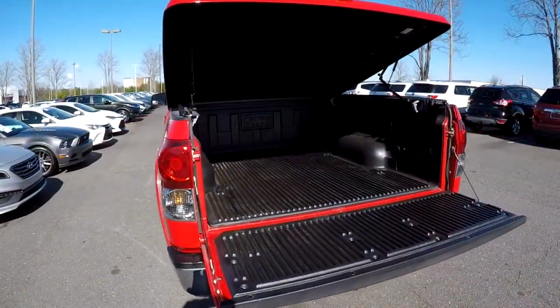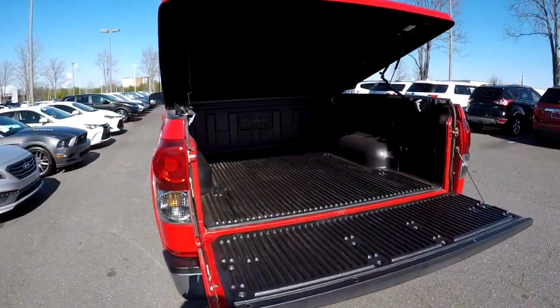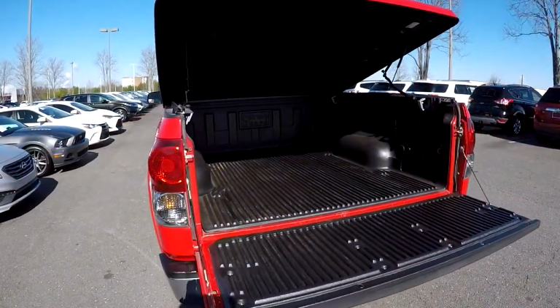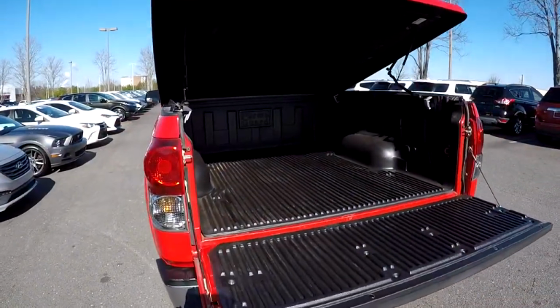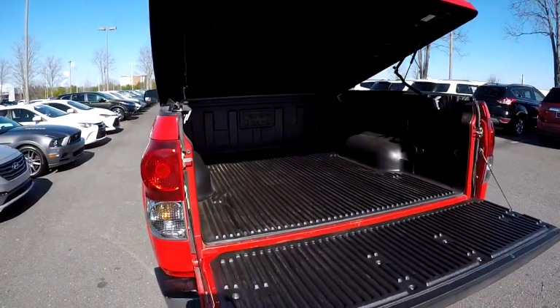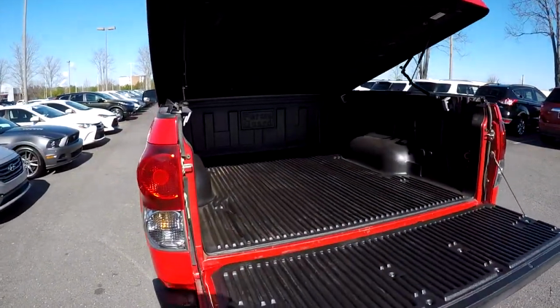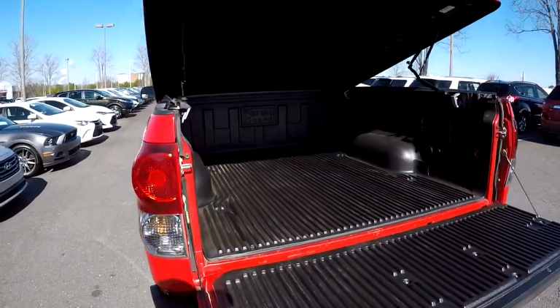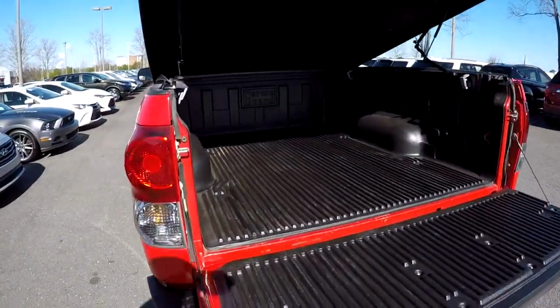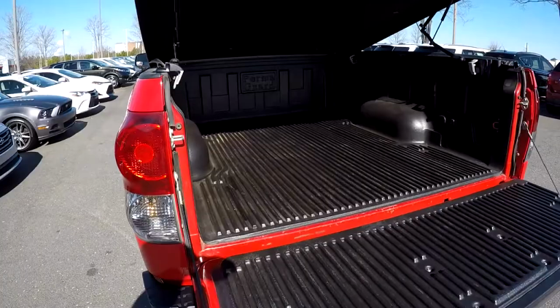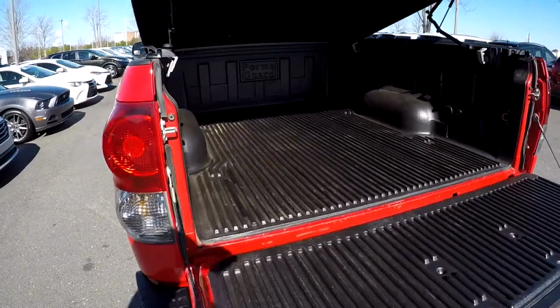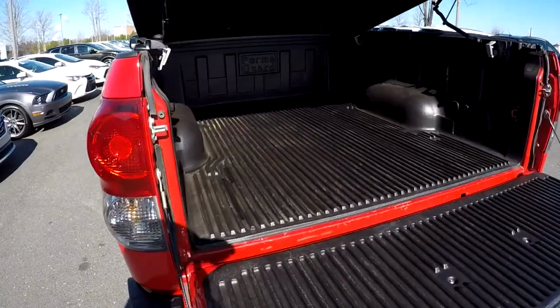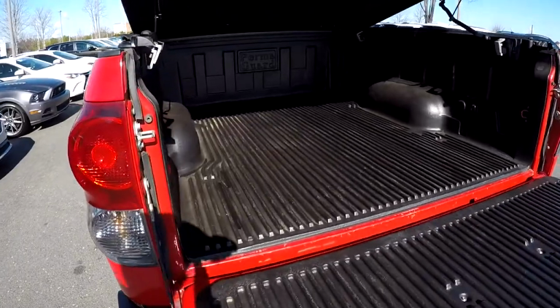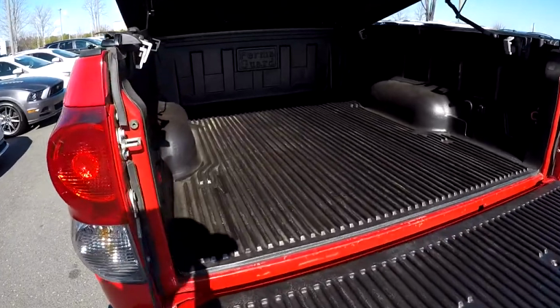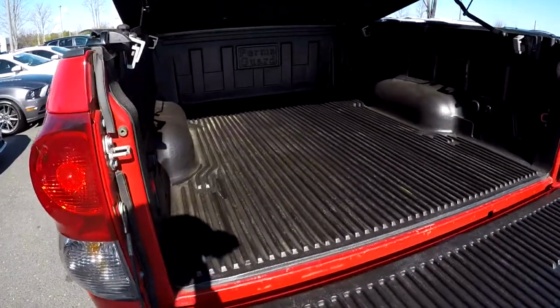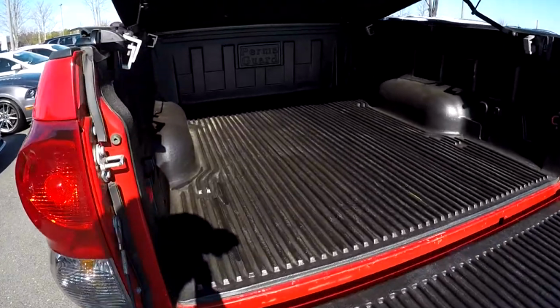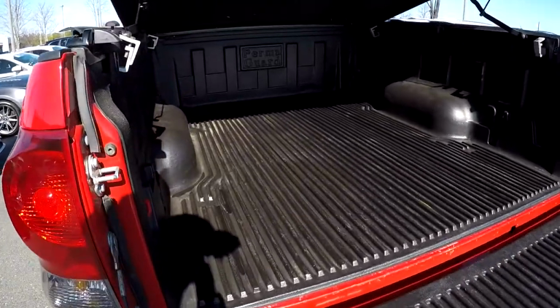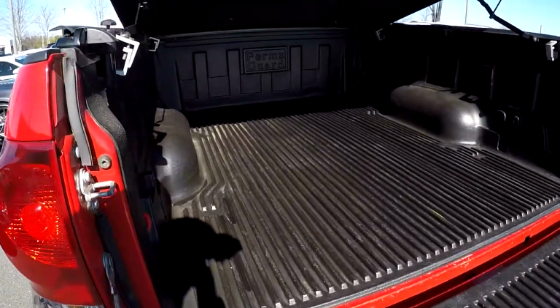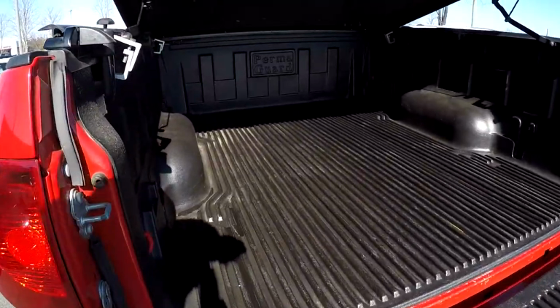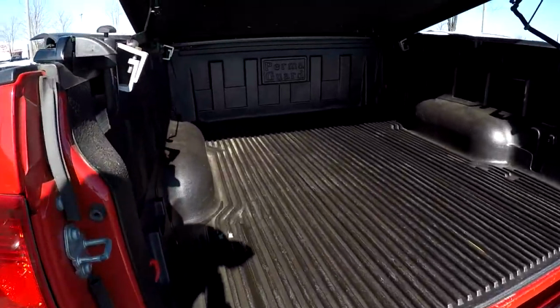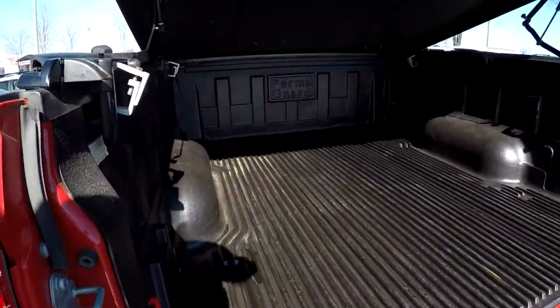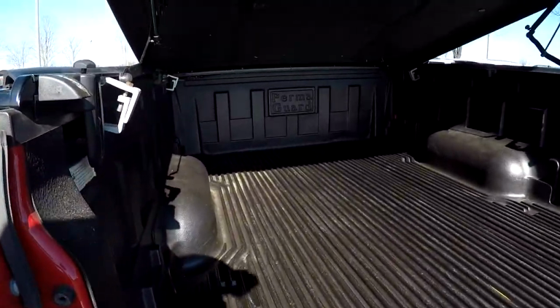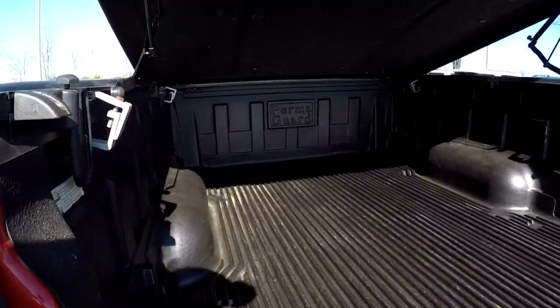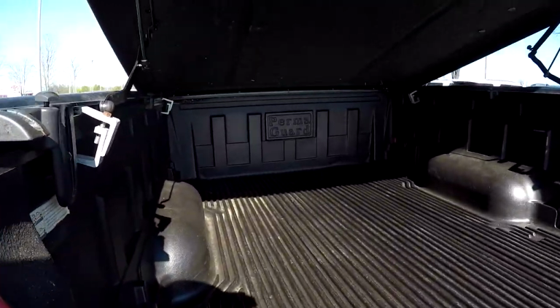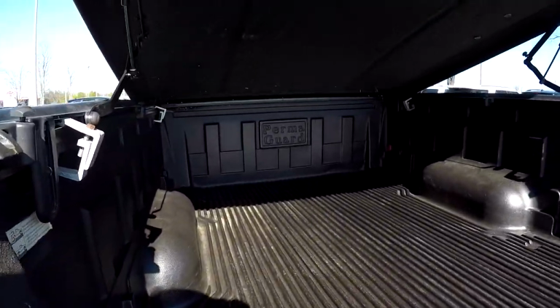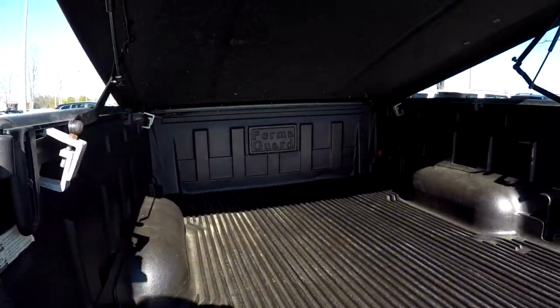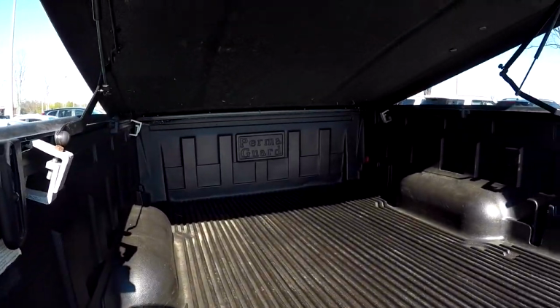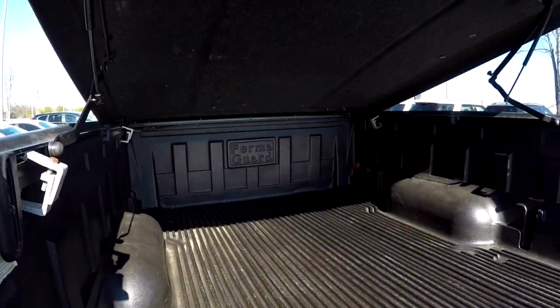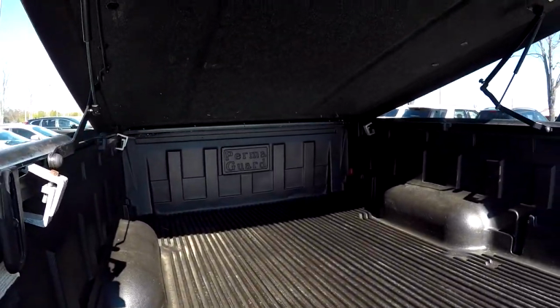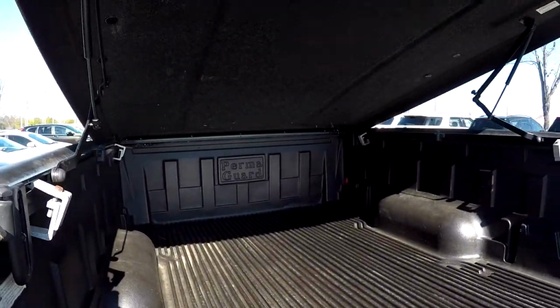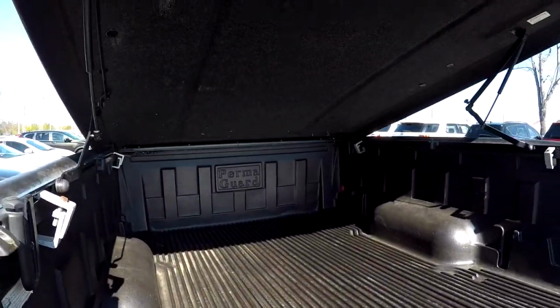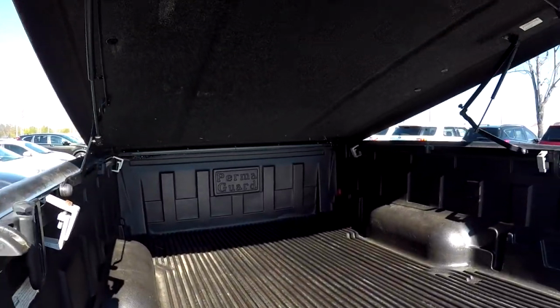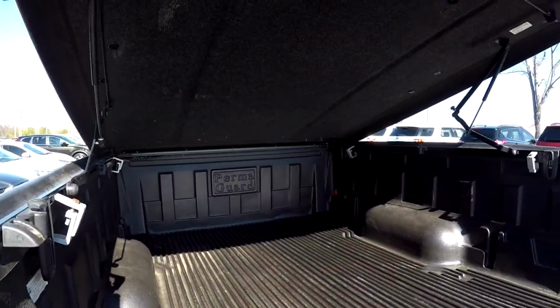Quick look inside the back of the truck — full bed liner, nice and dry, no signs of any water.